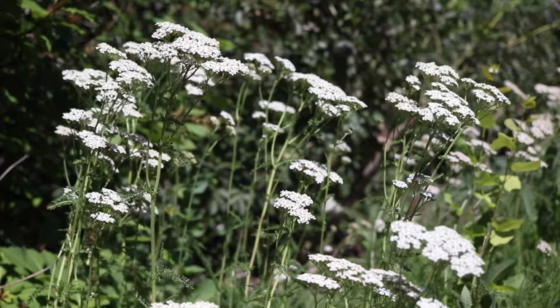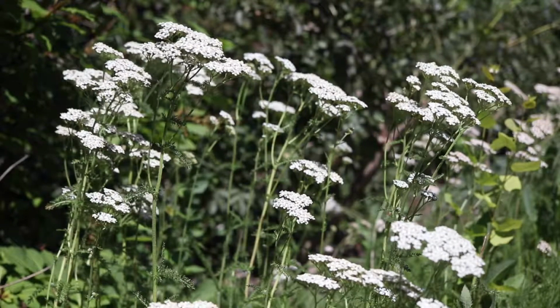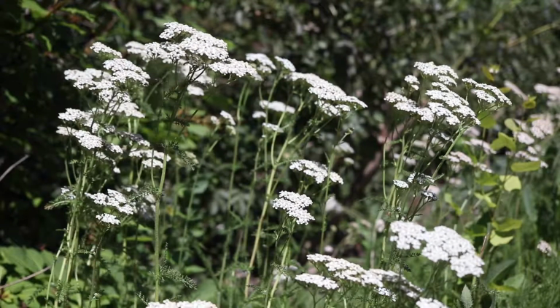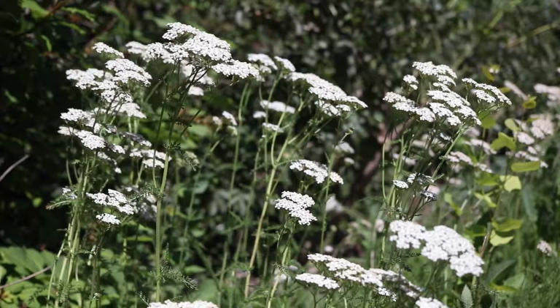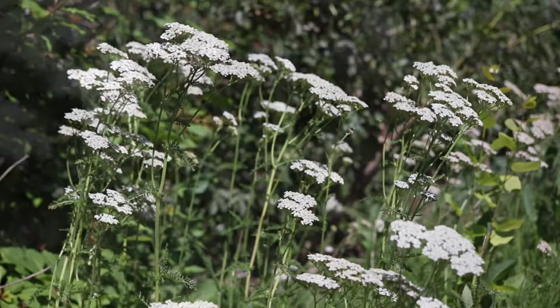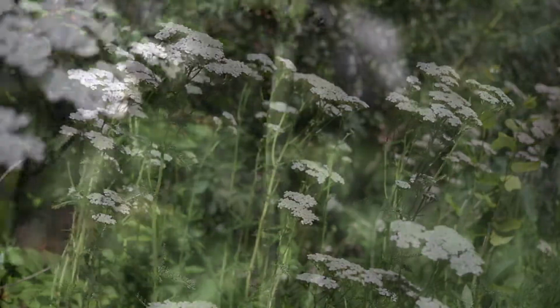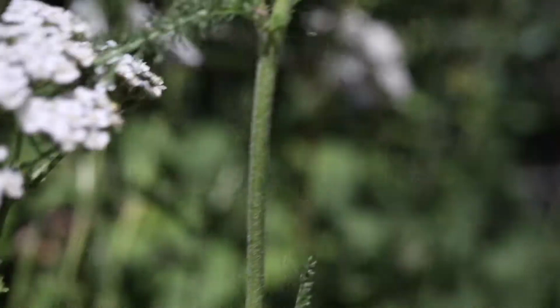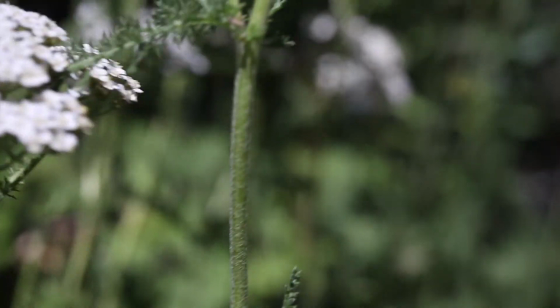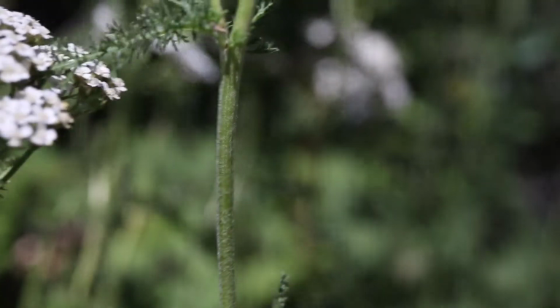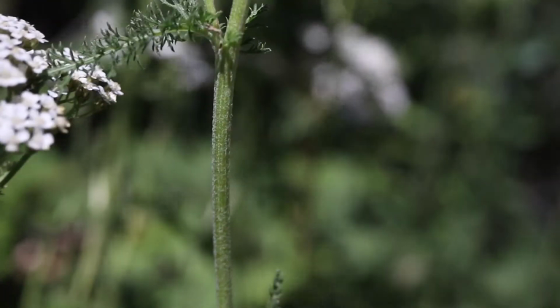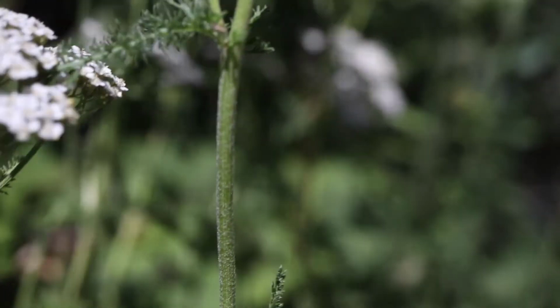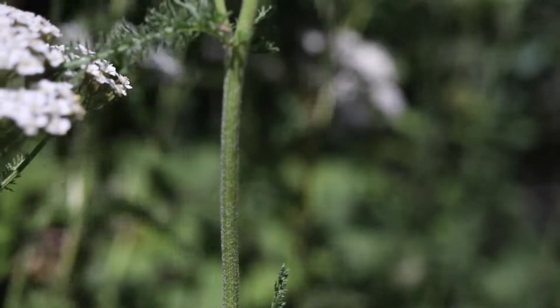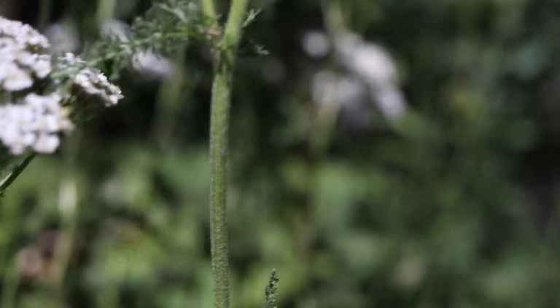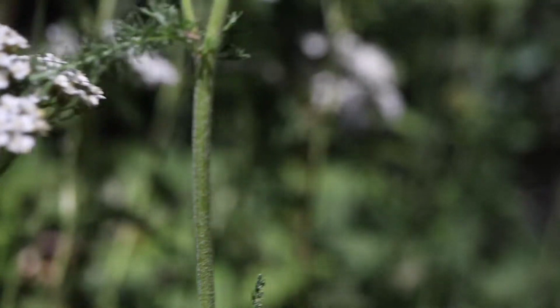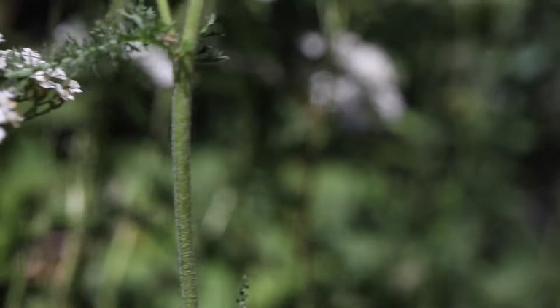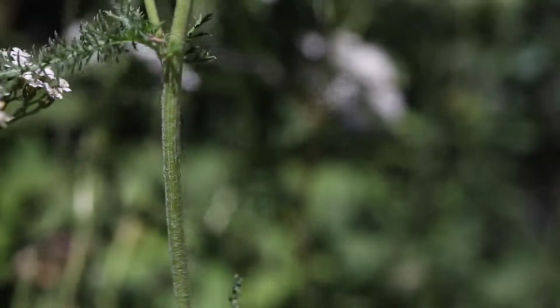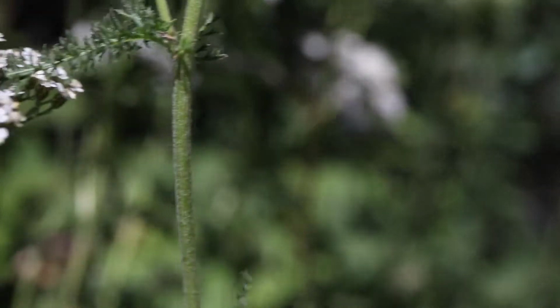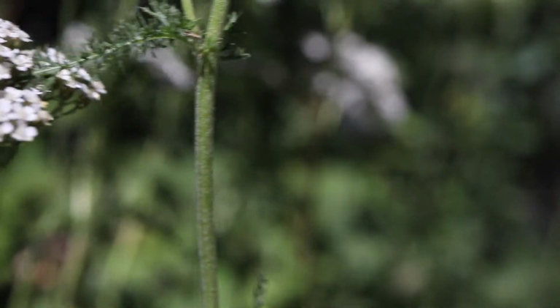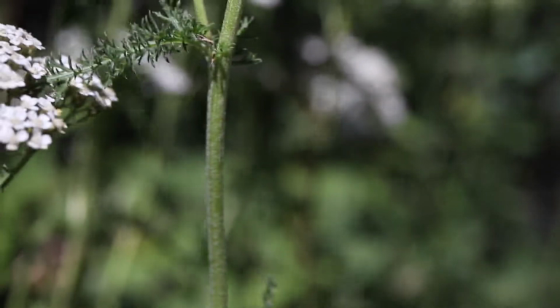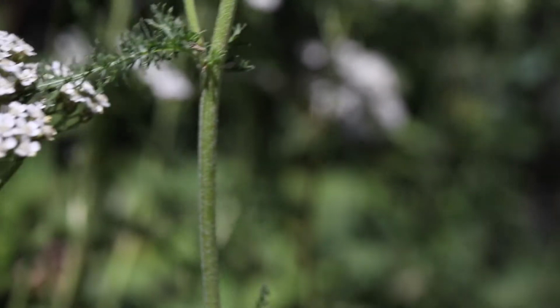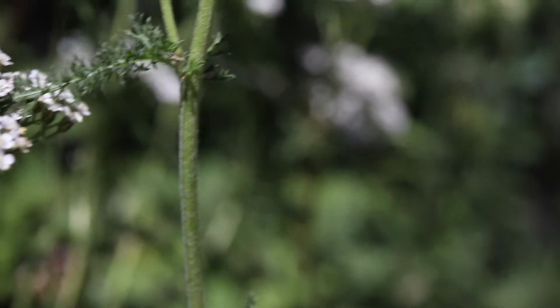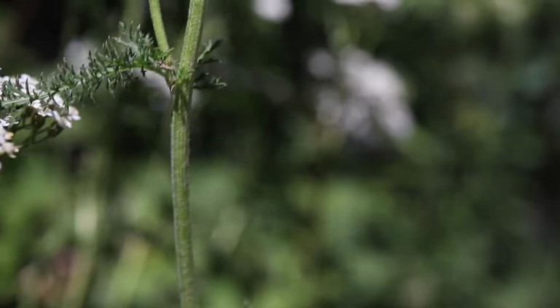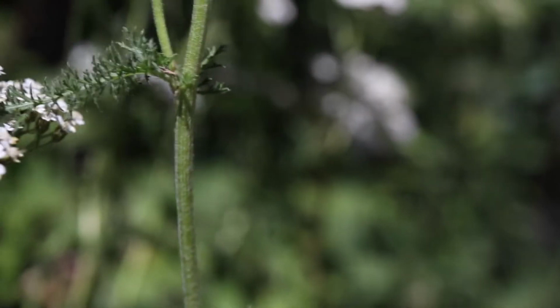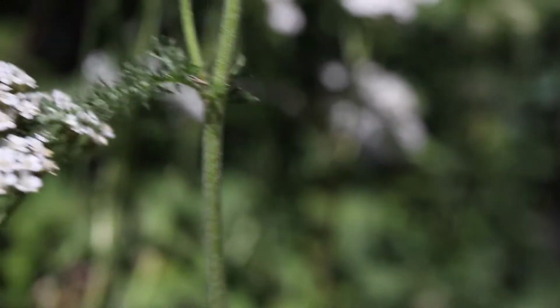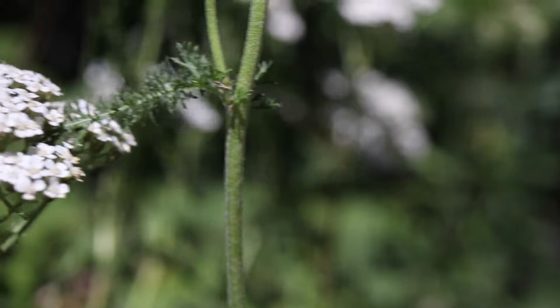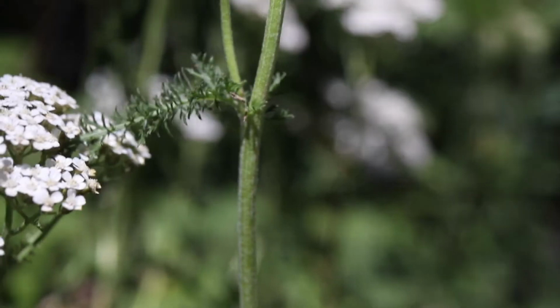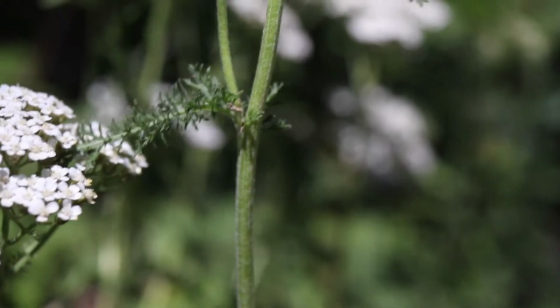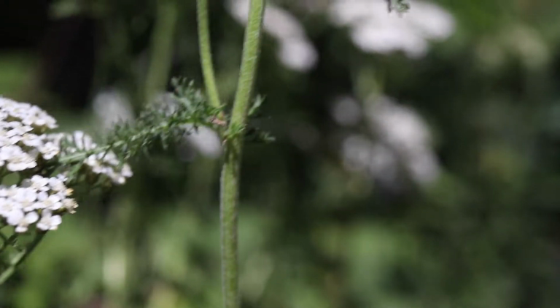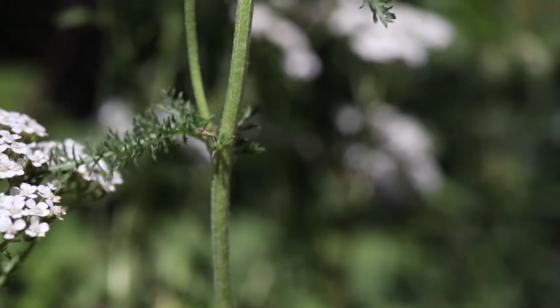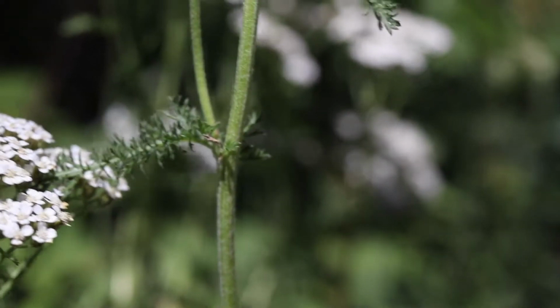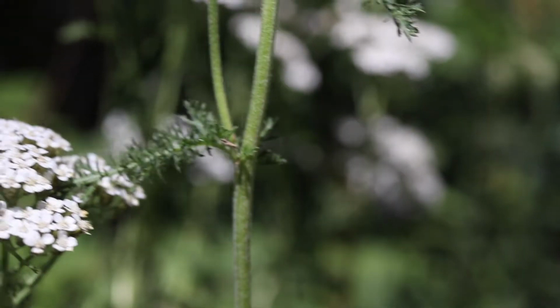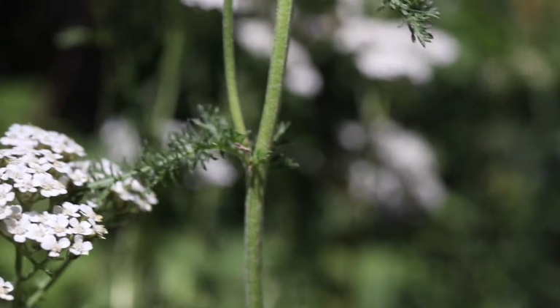The plant has a tall stem that branches on top. The stem is dark green and covered in wooly hairs.